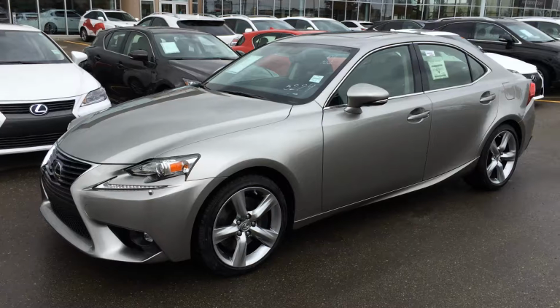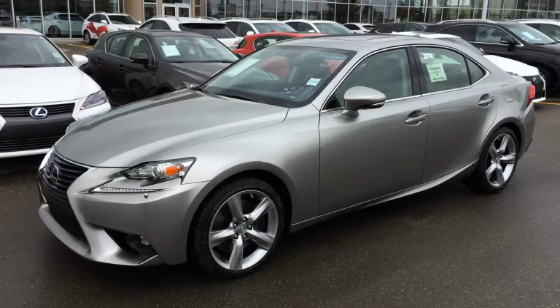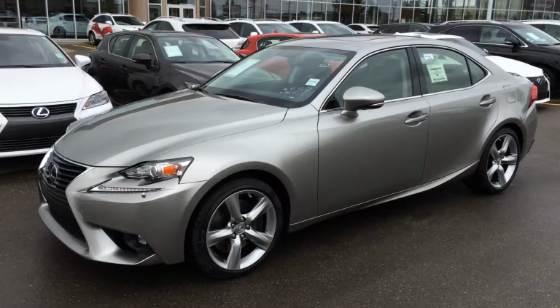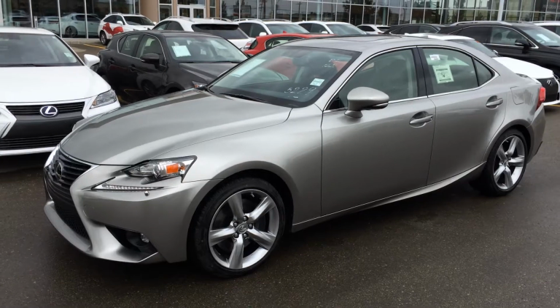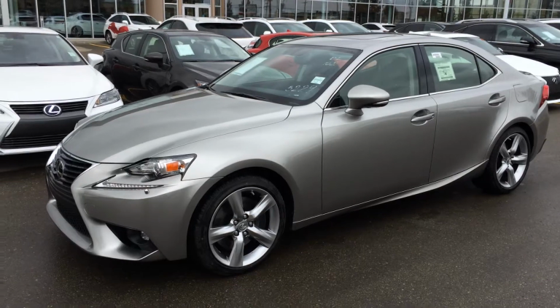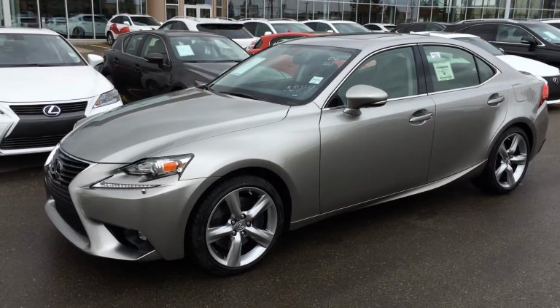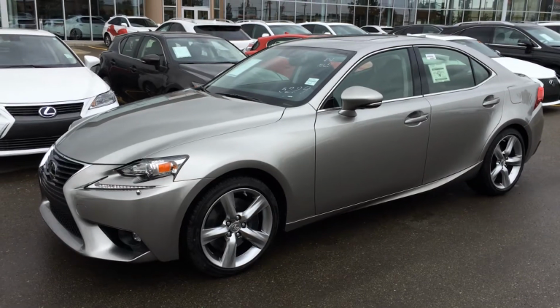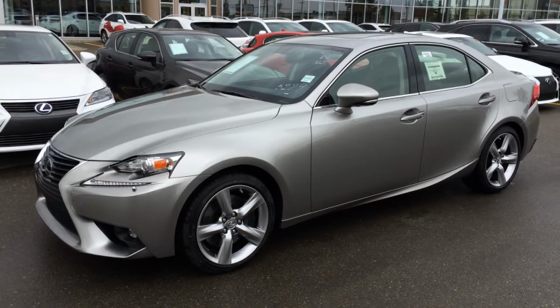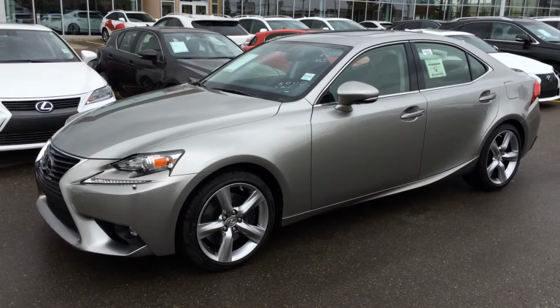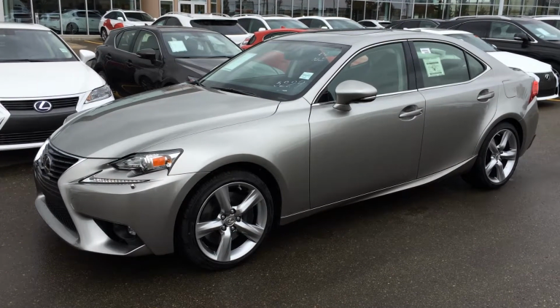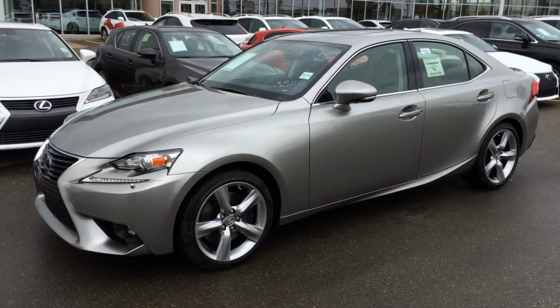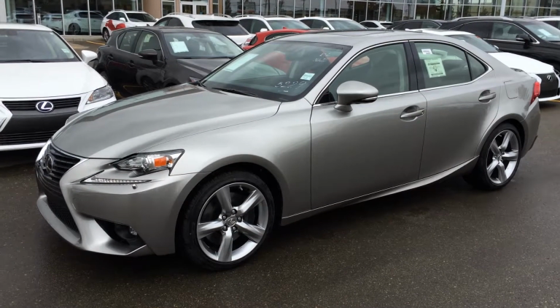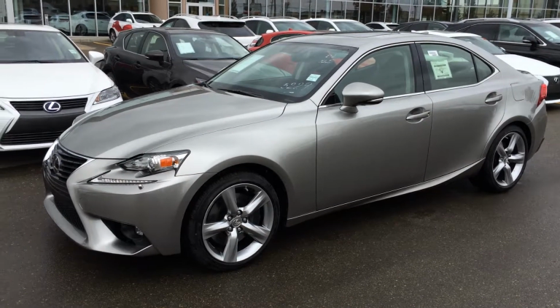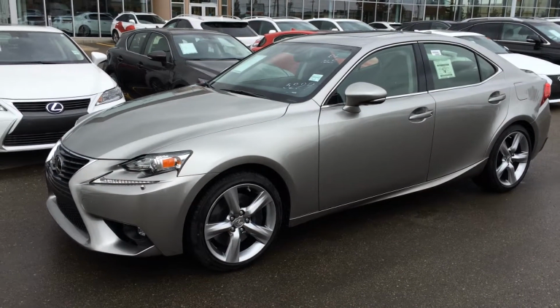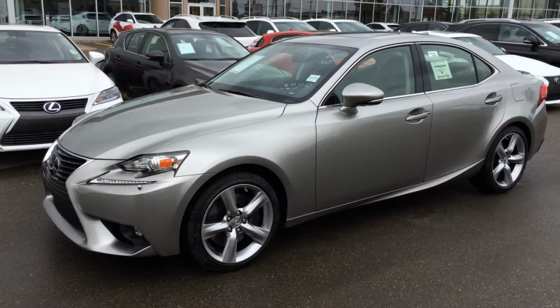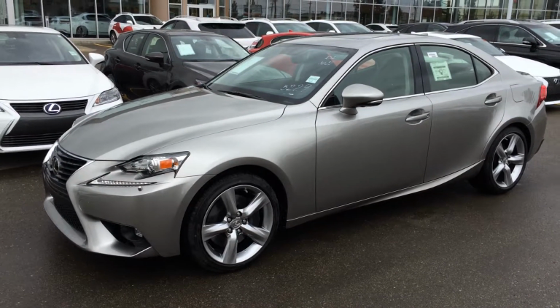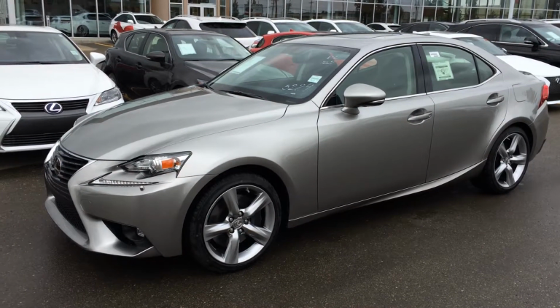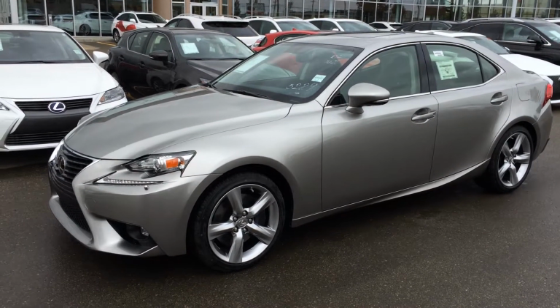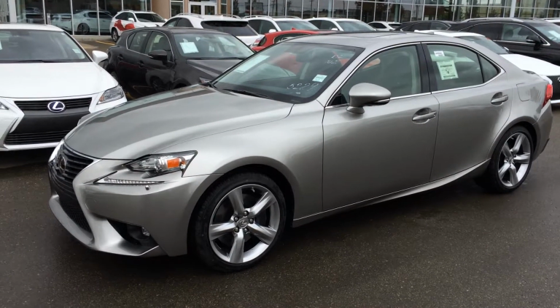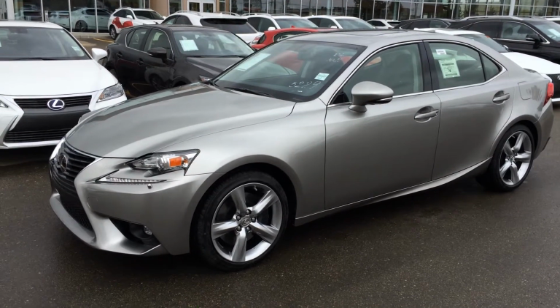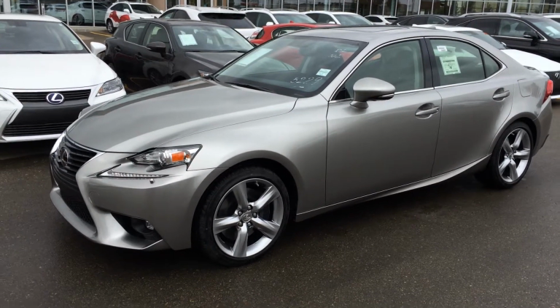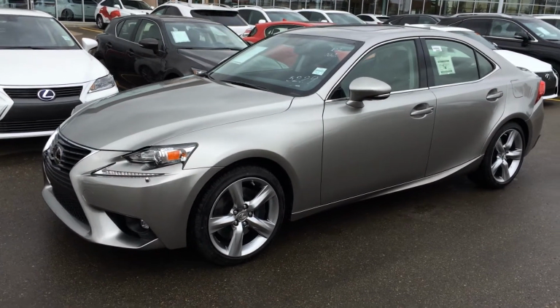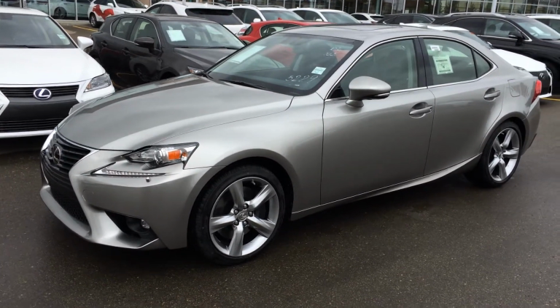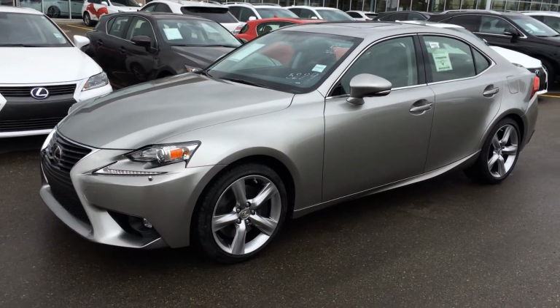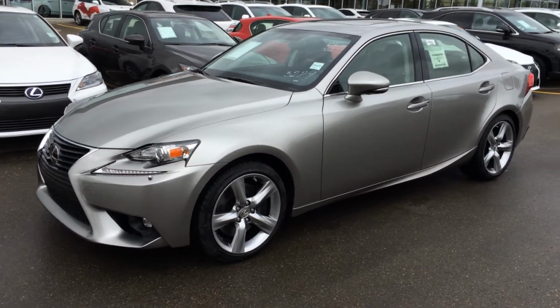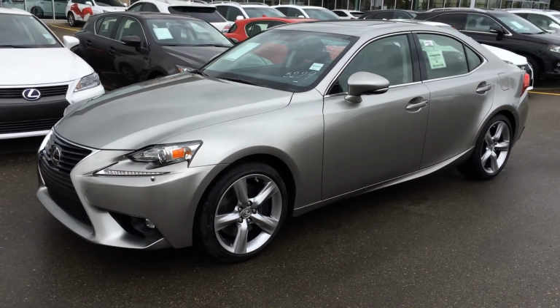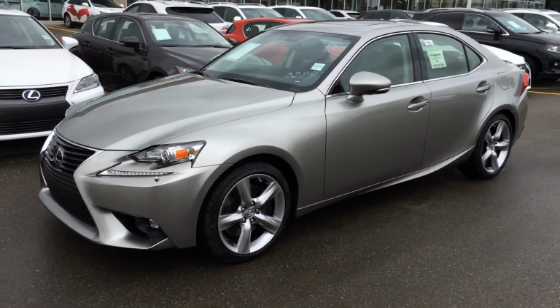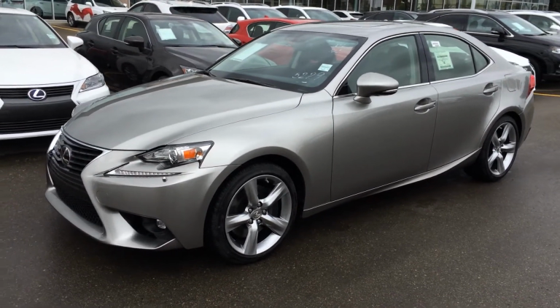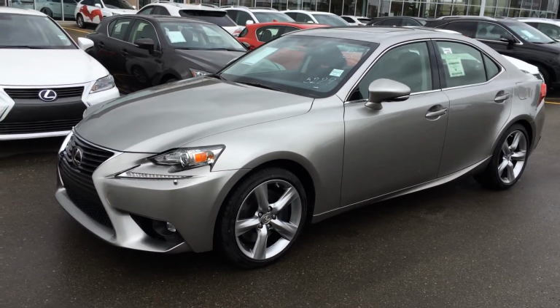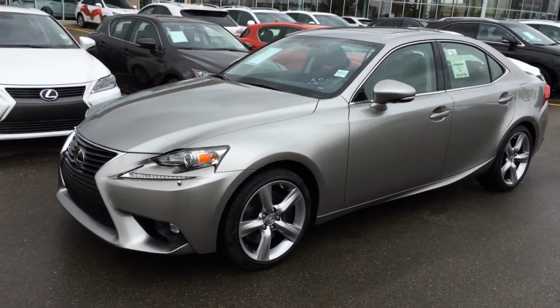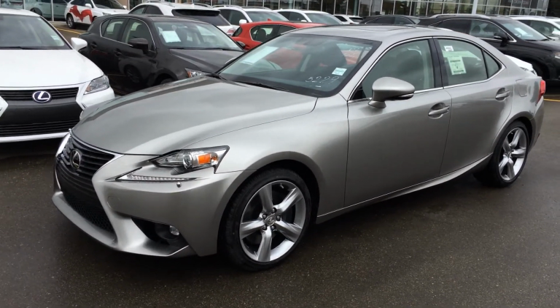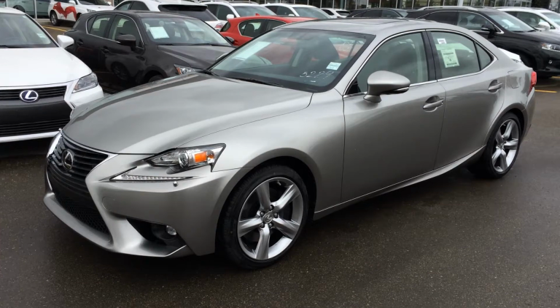Hey everybody, welcome to Lexus of Edmonton. We are located off 111, 170th Street in Edmonton, Alberta, Canada.